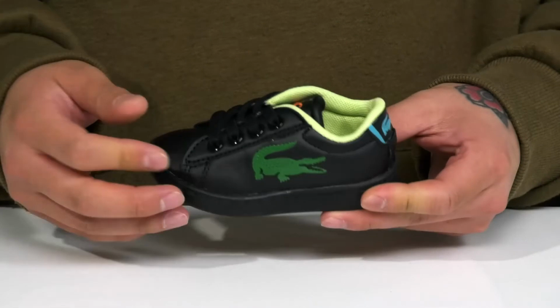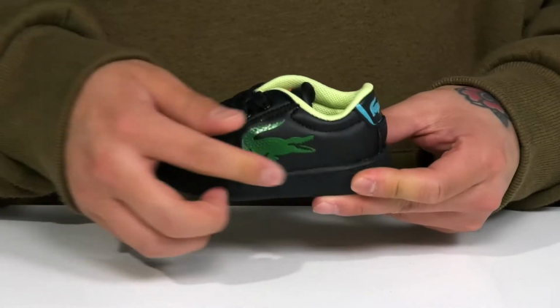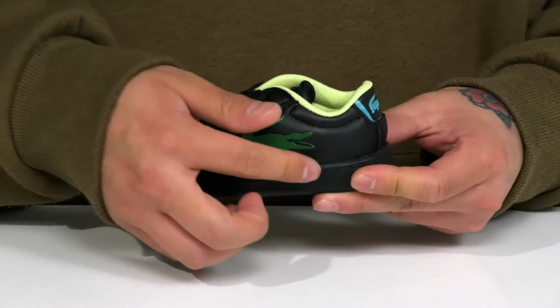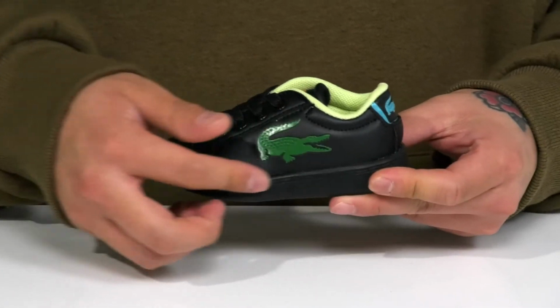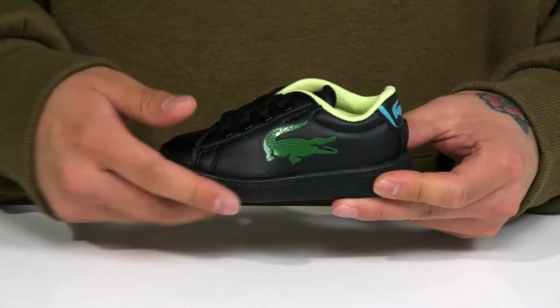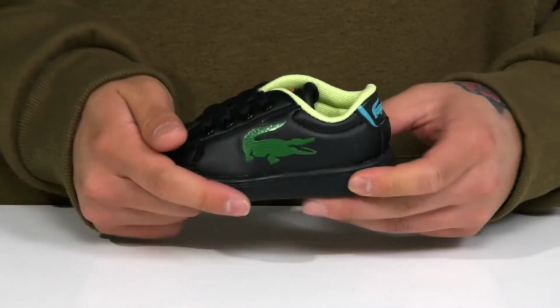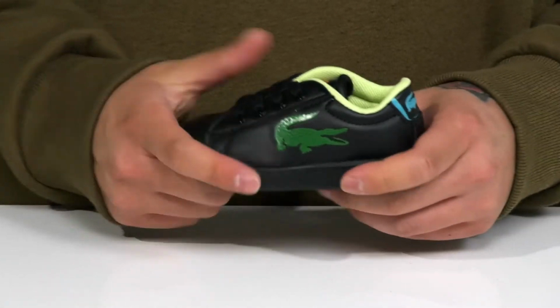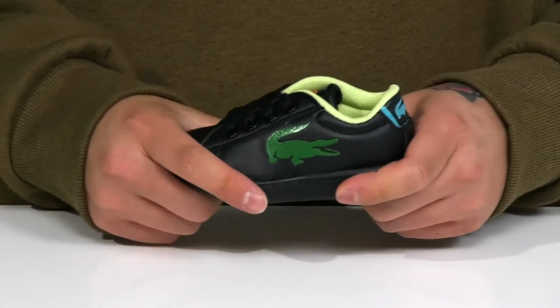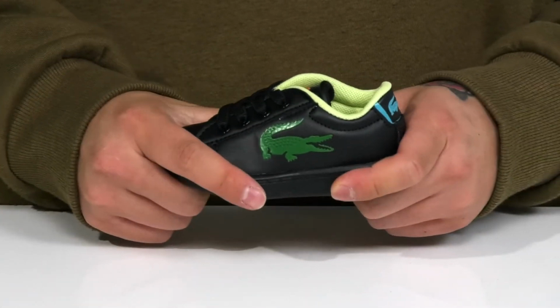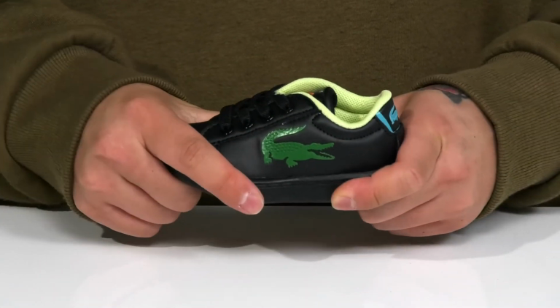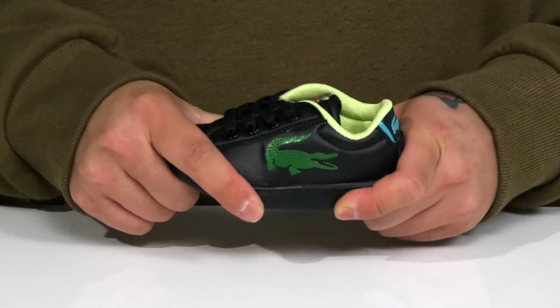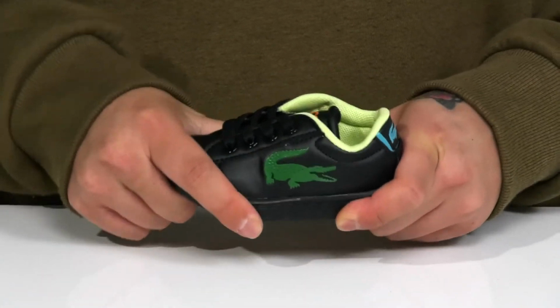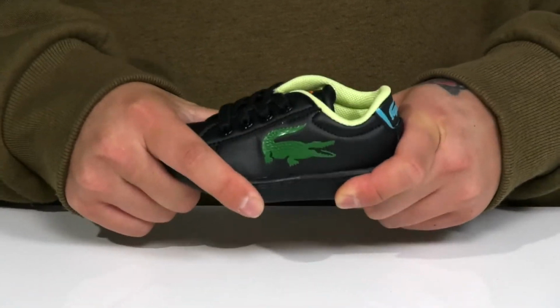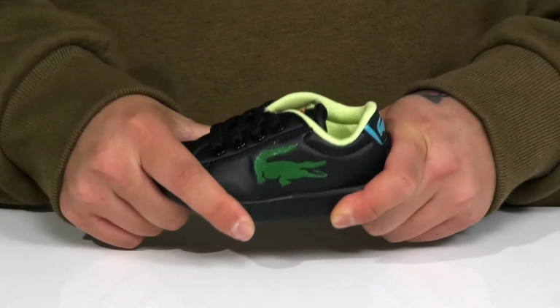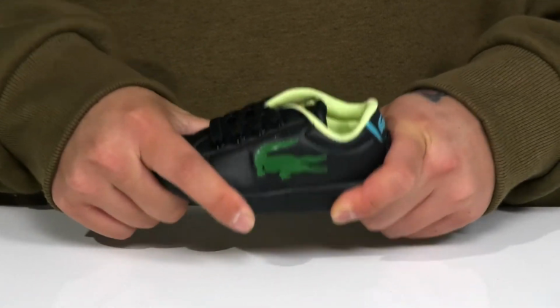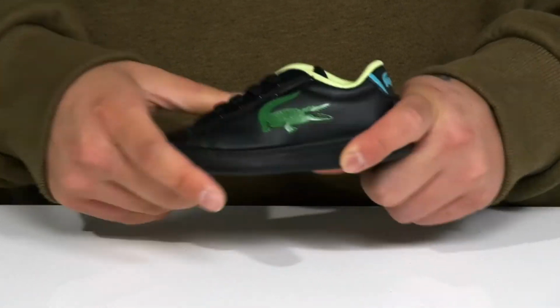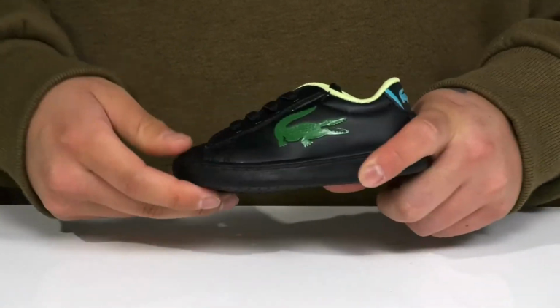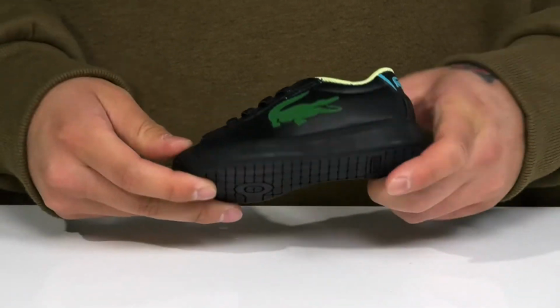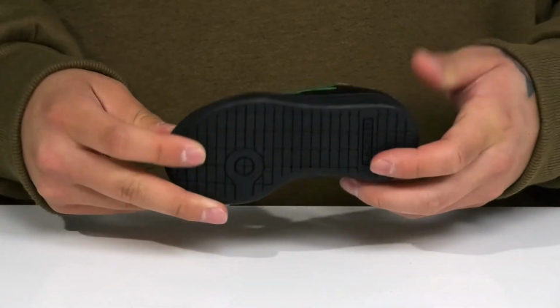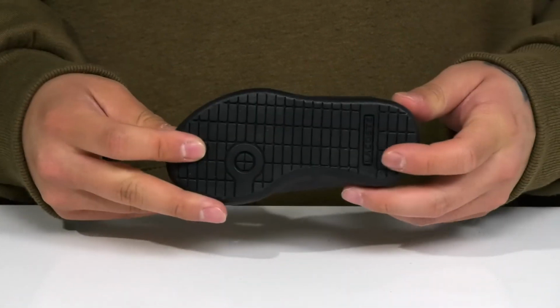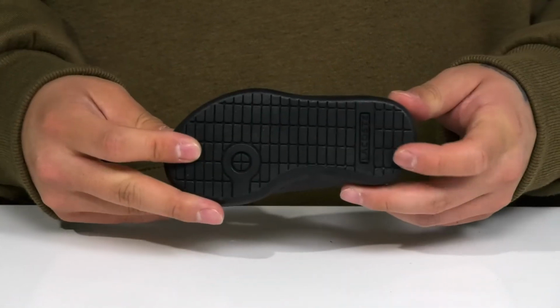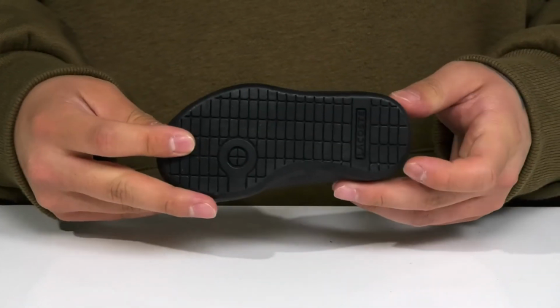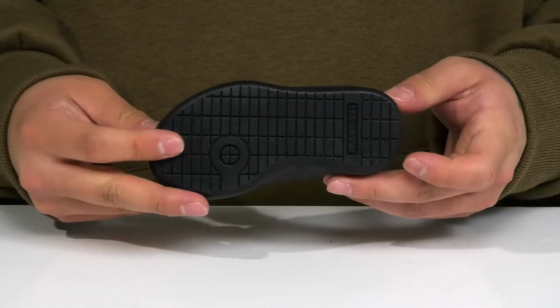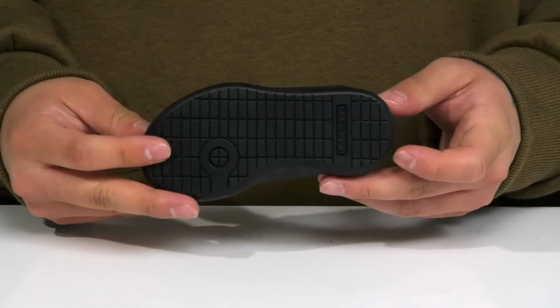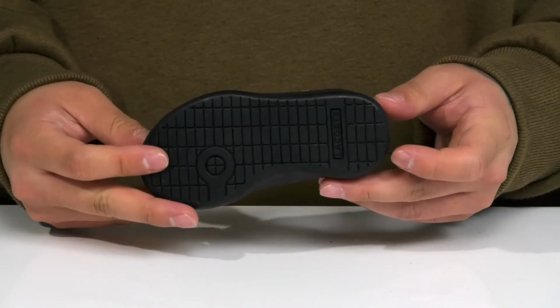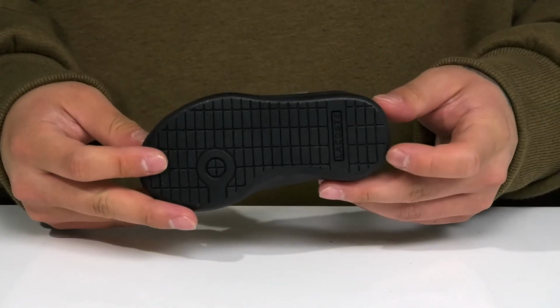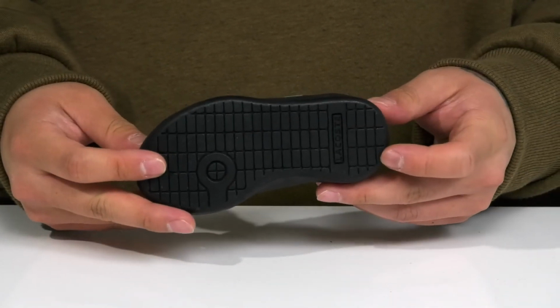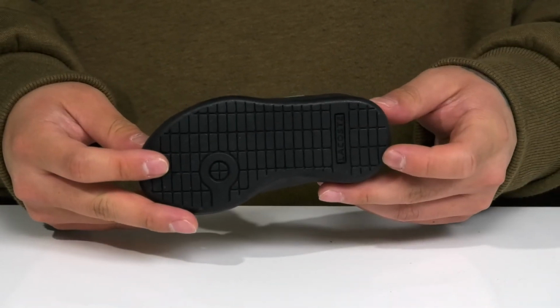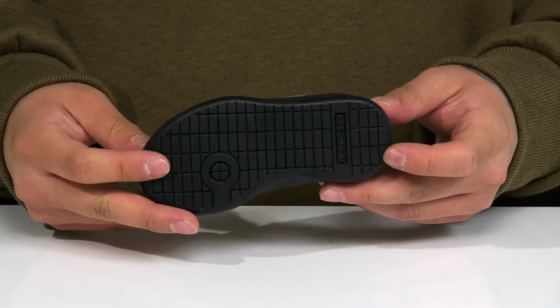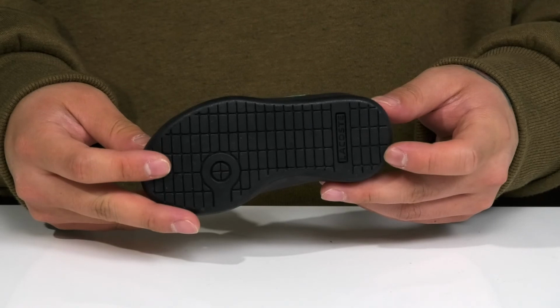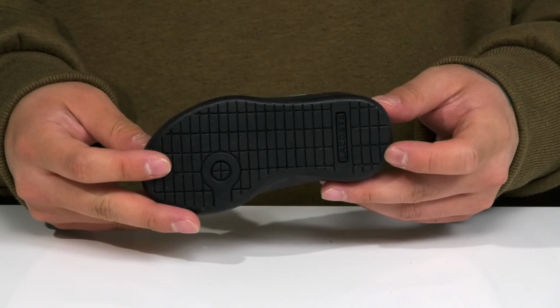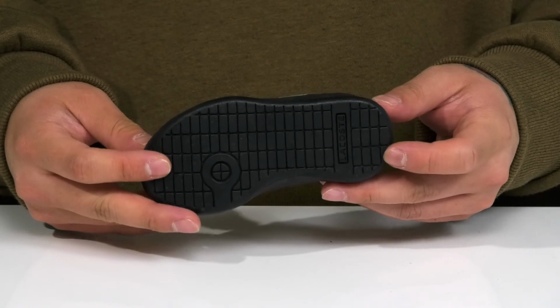Reinforced stitching on the midsole keeps it nice and durable, has a bit of flex, and sits on top of a textured rubber outsole to keep them stable.